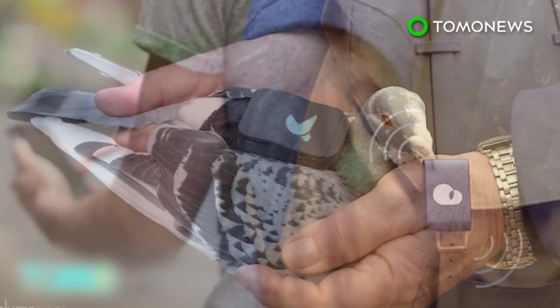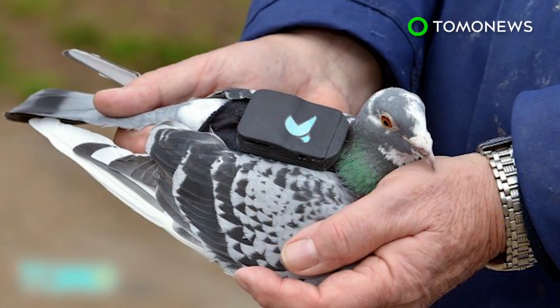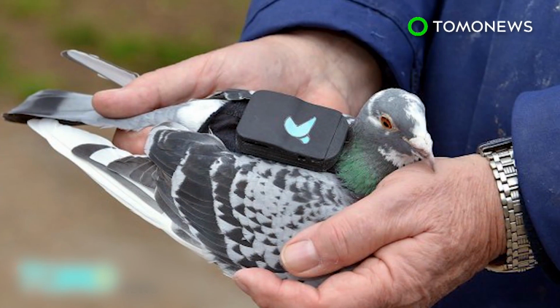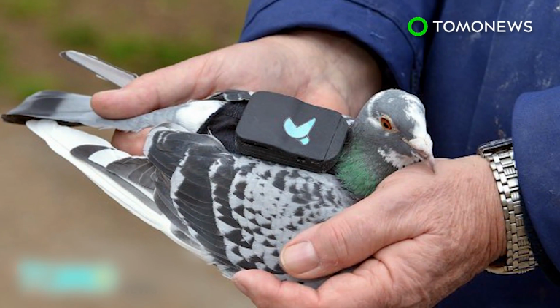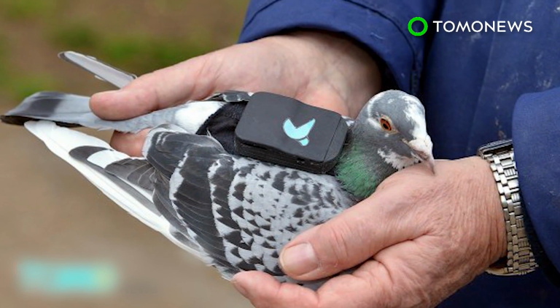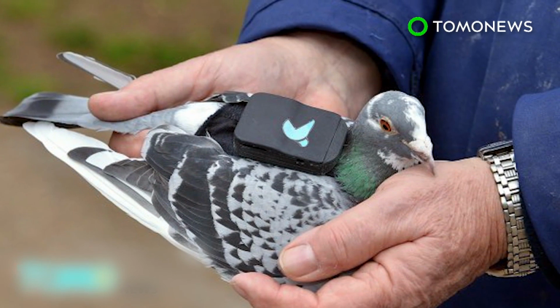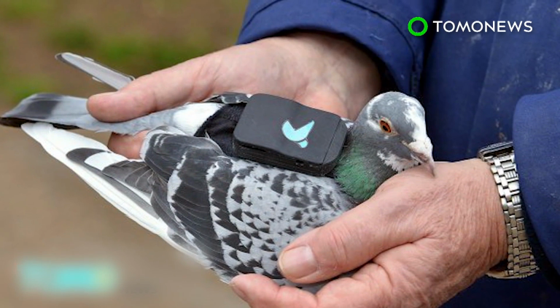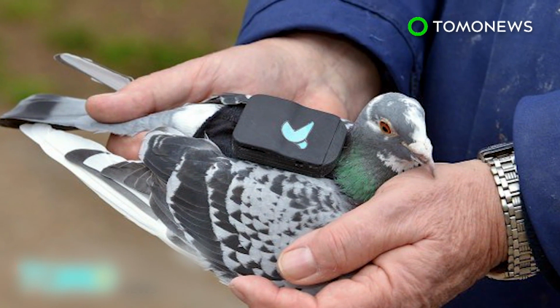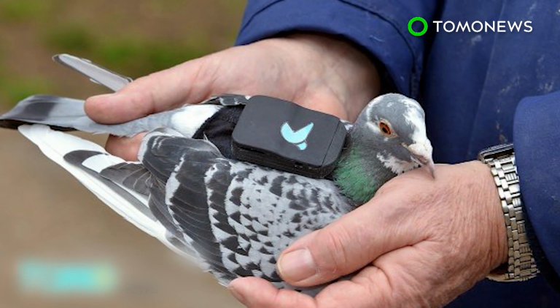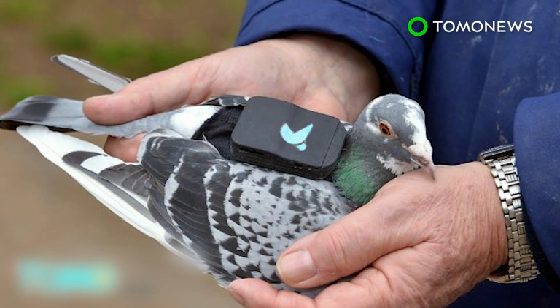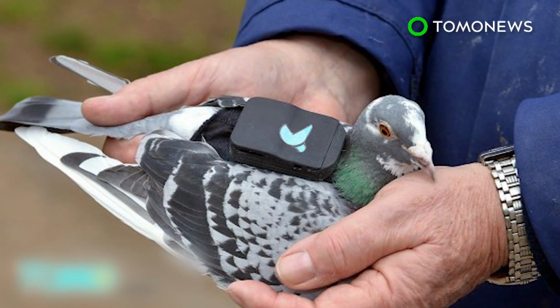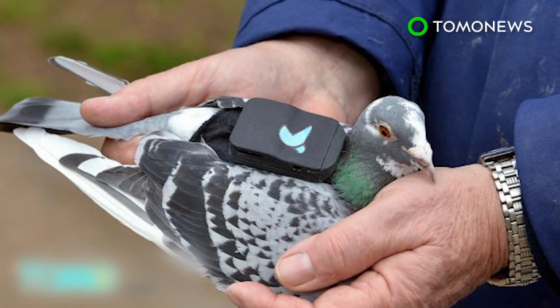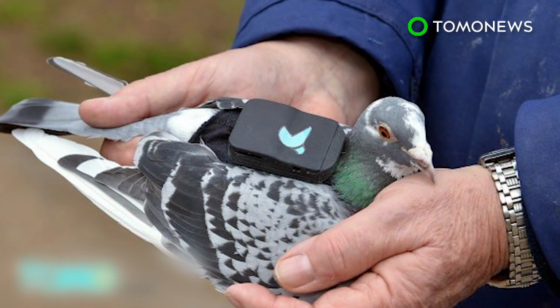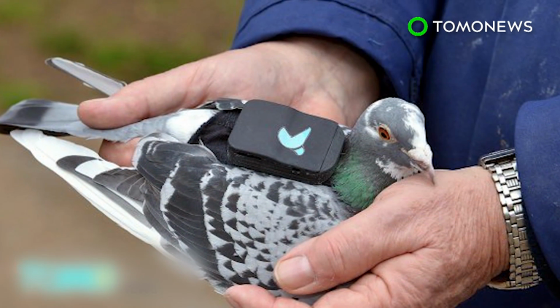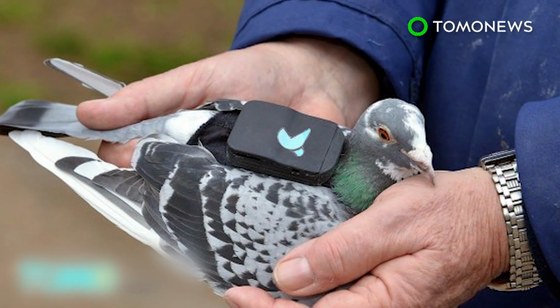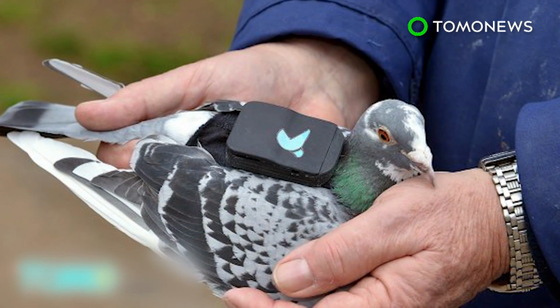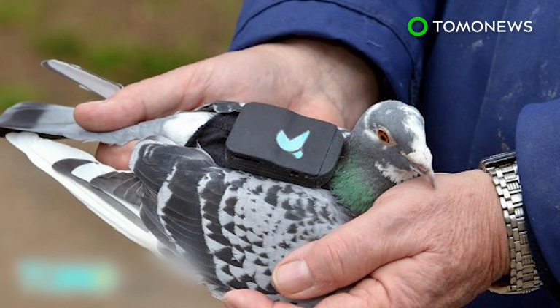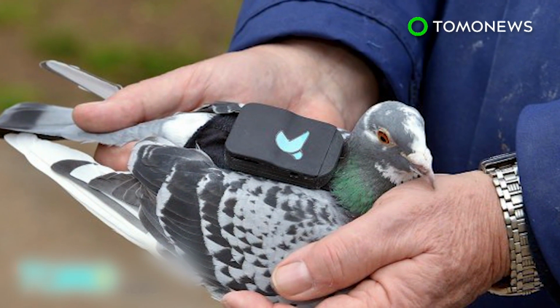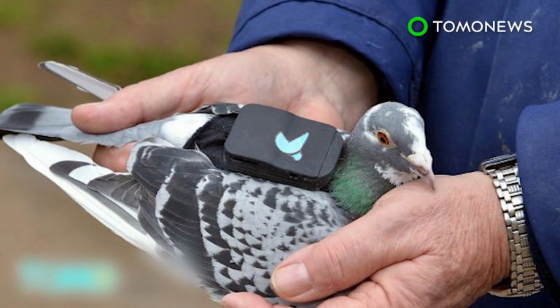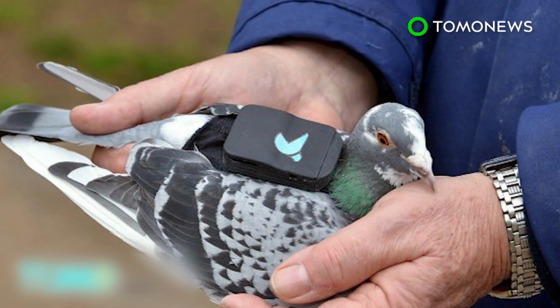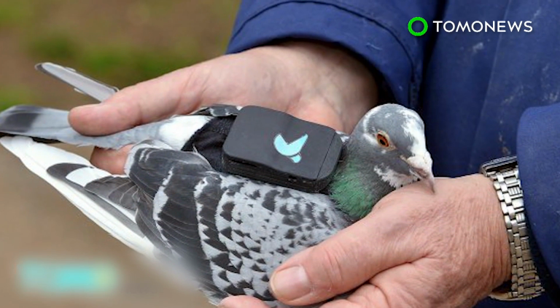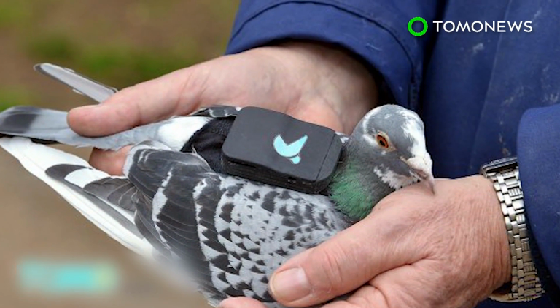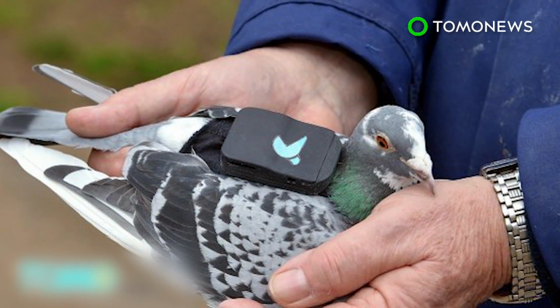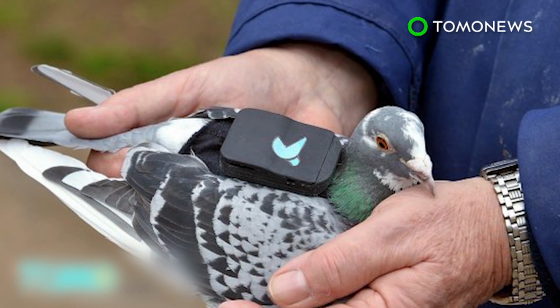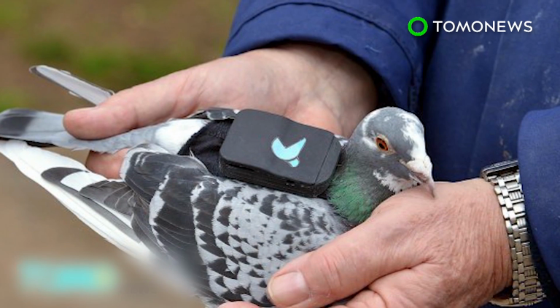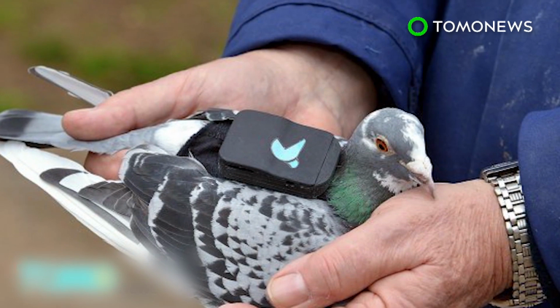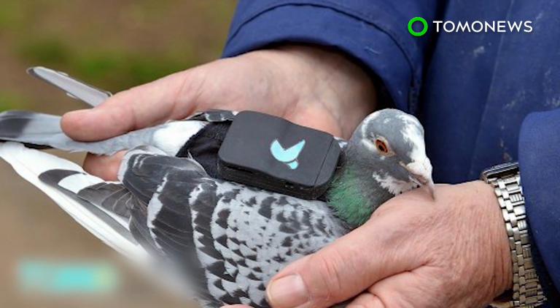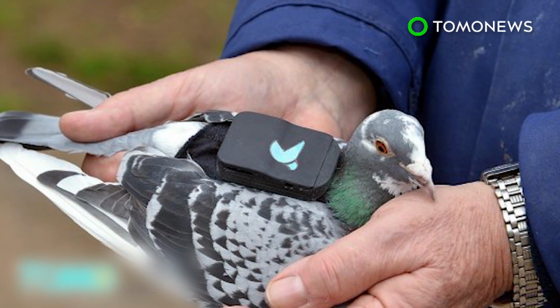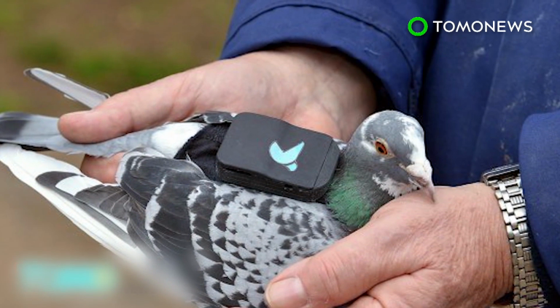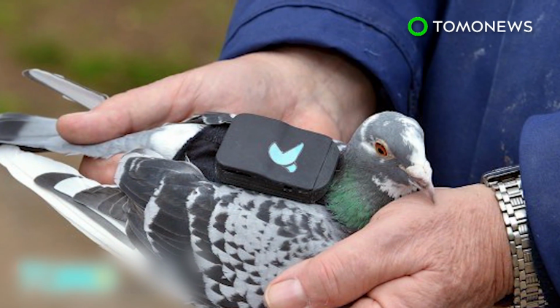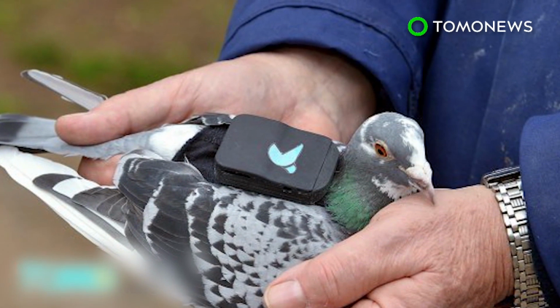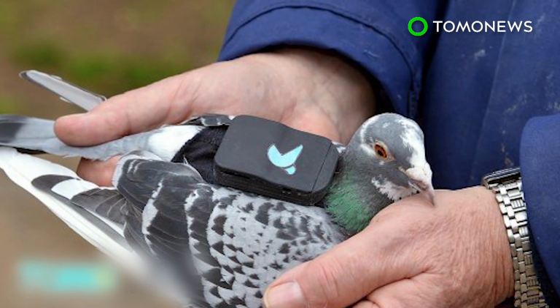The birds are being employed for a three-day test study only, after which they'll retire back to the care of their owner.